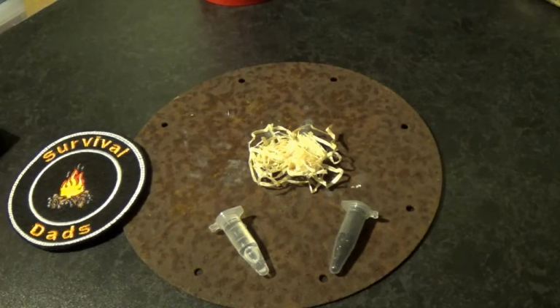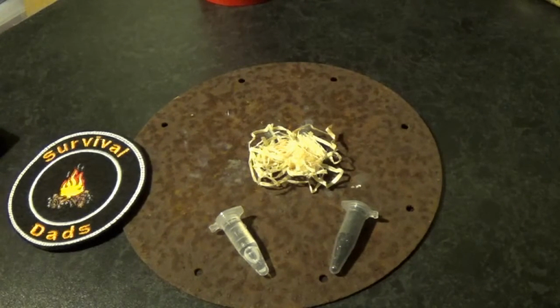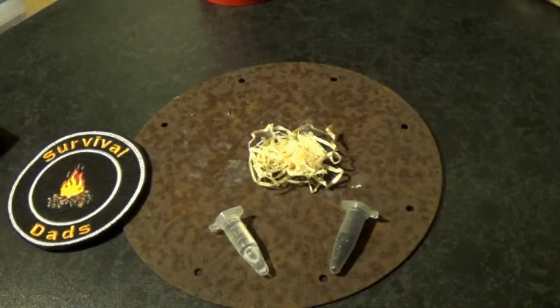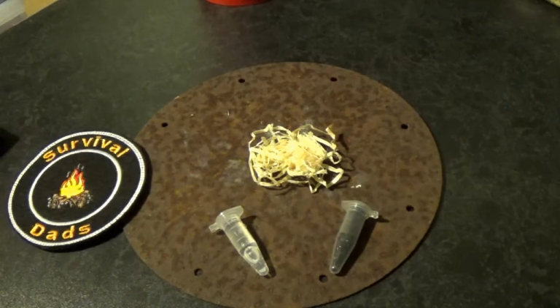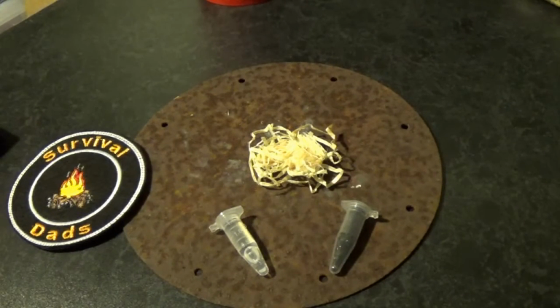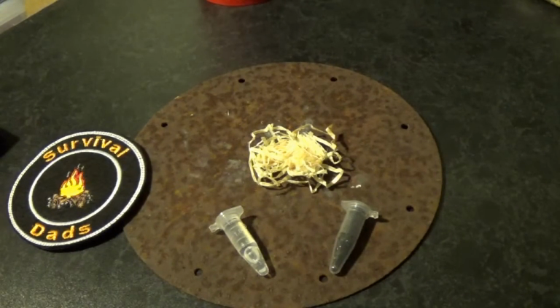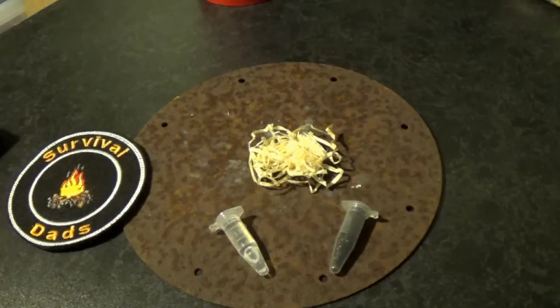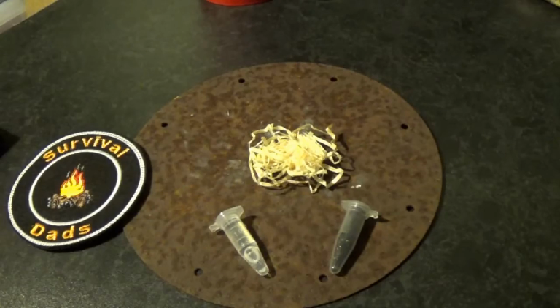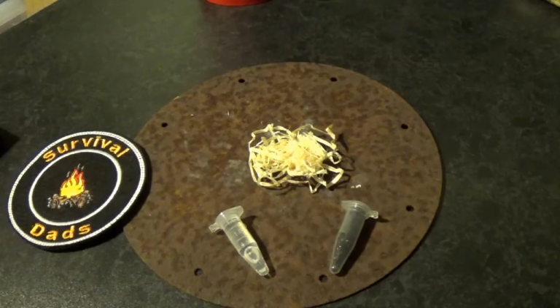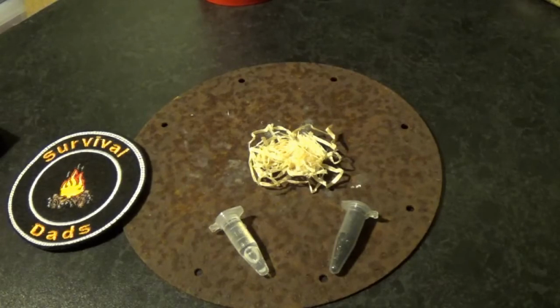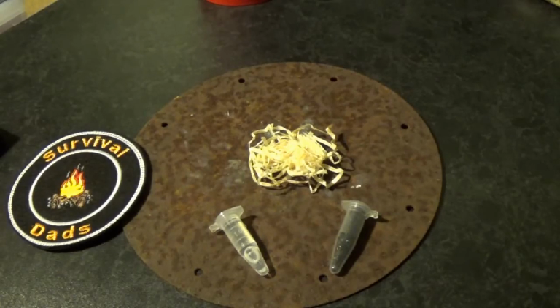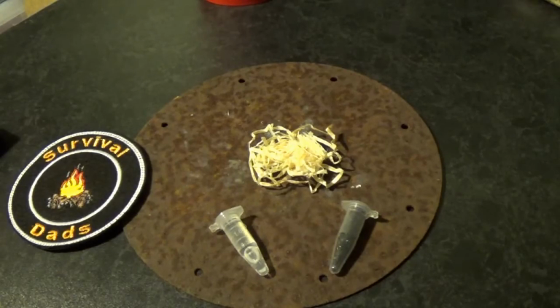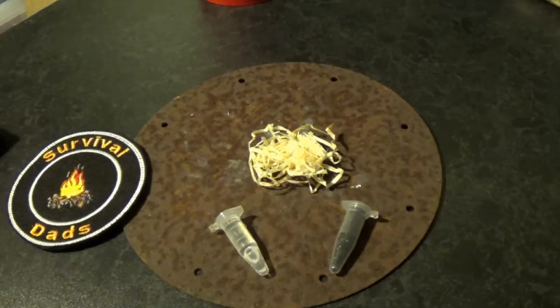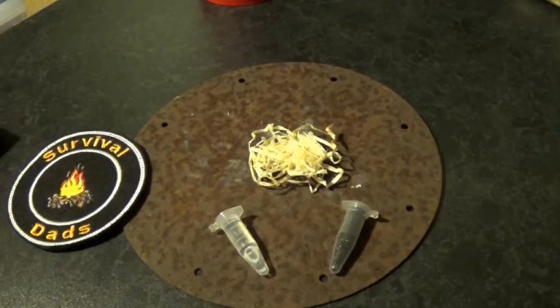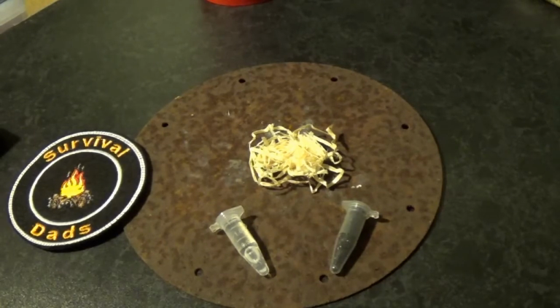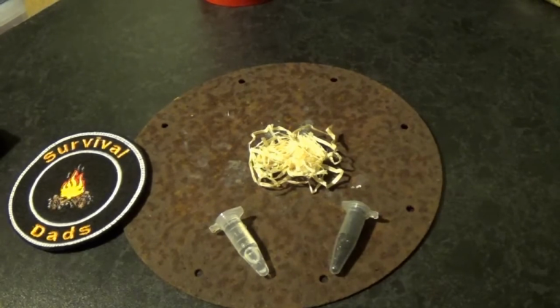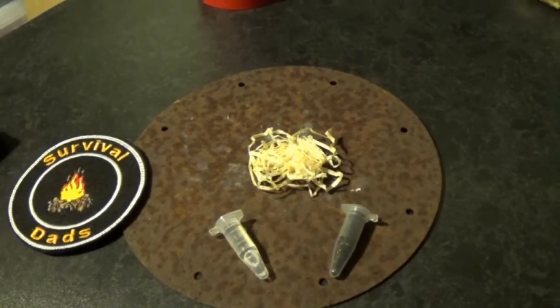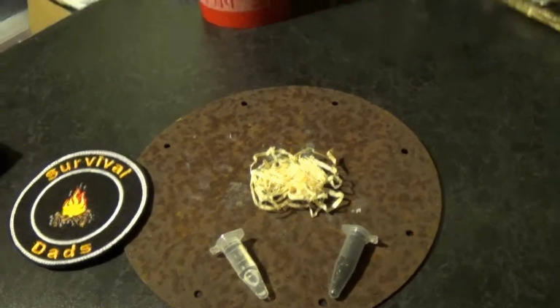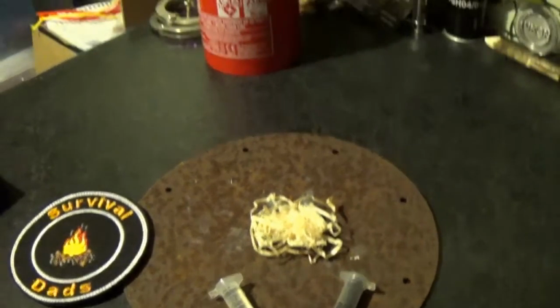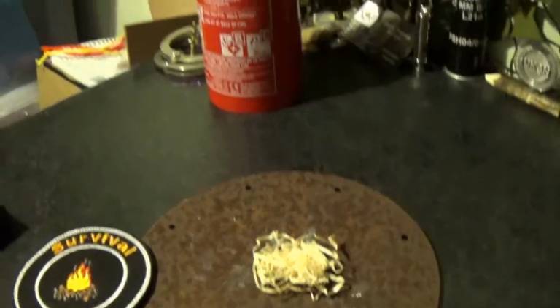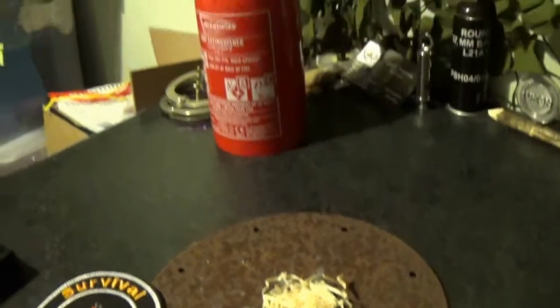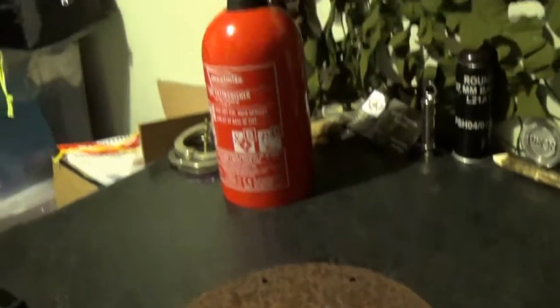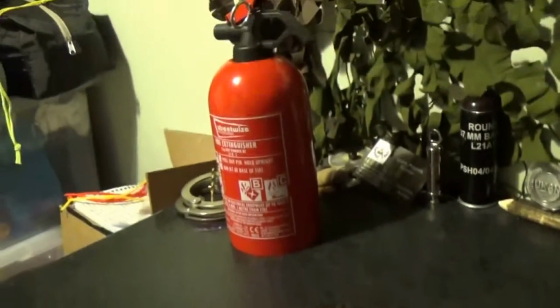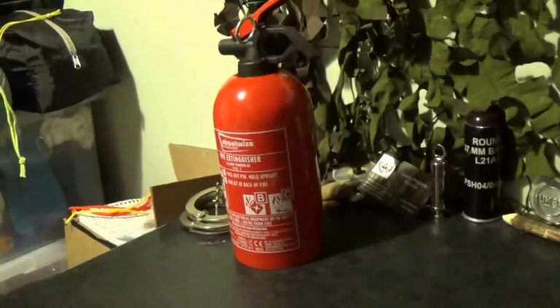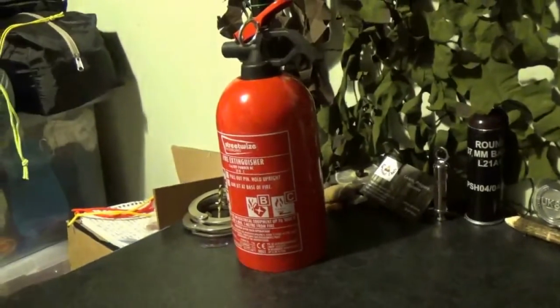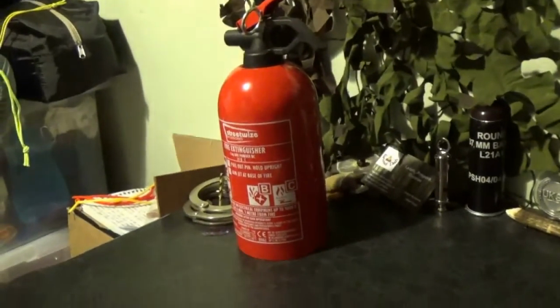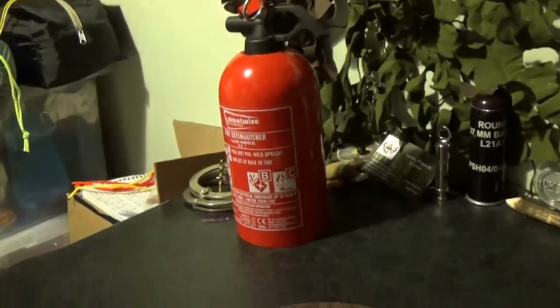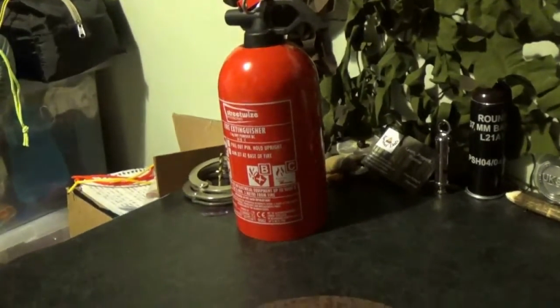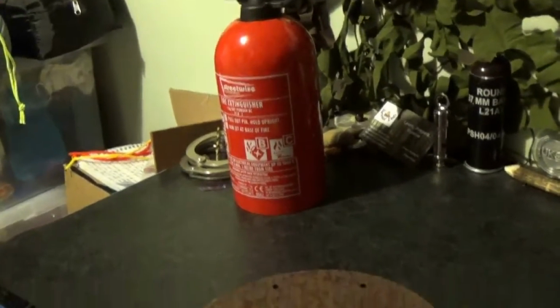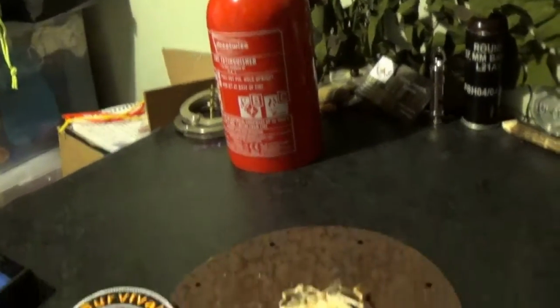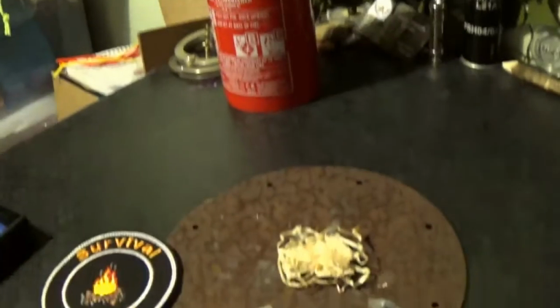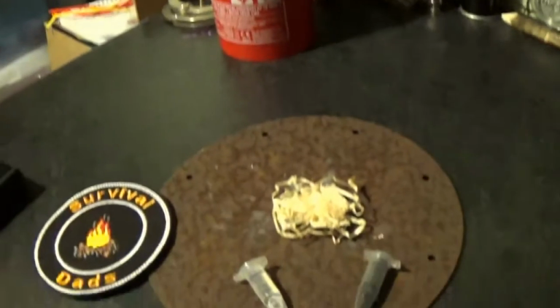Before we start, safety first. We'll have a fire-off temperature in case things get out of hand.